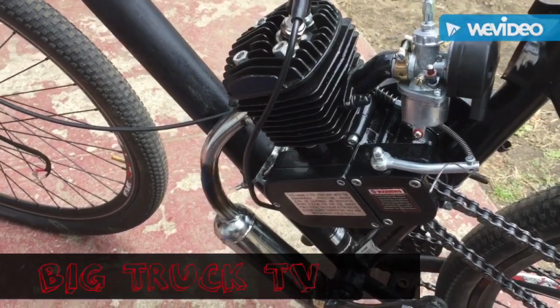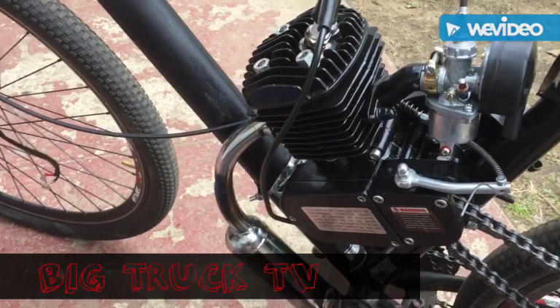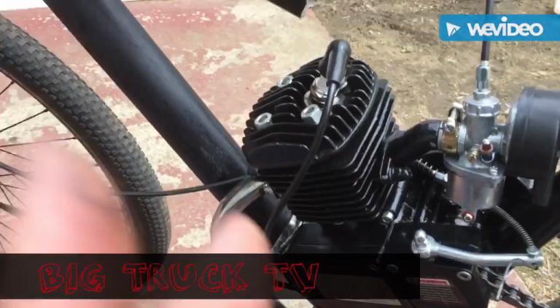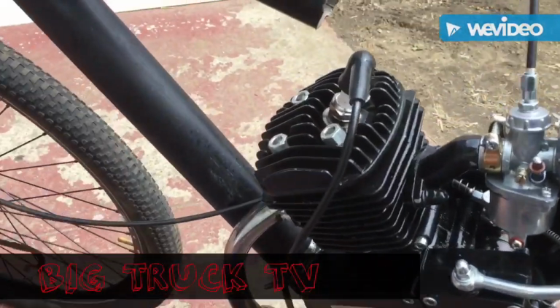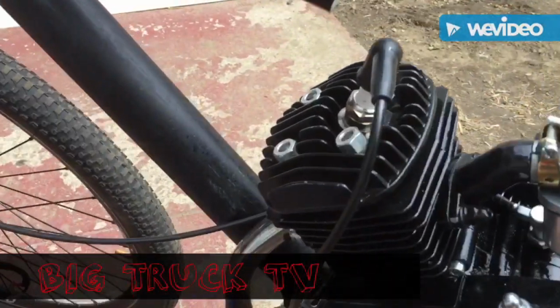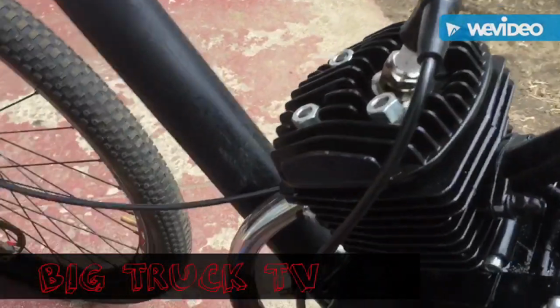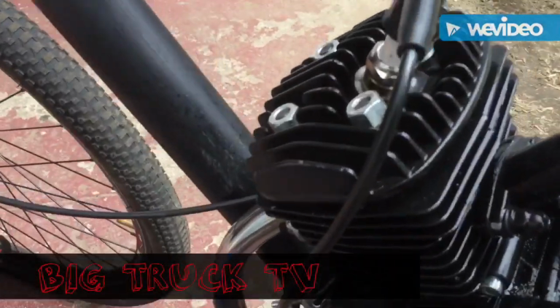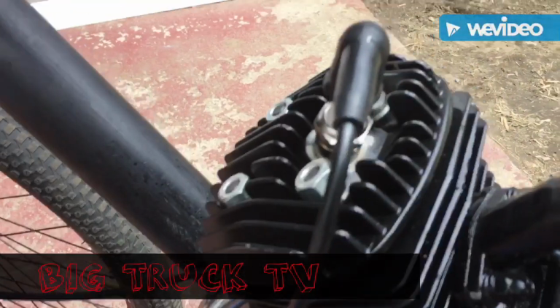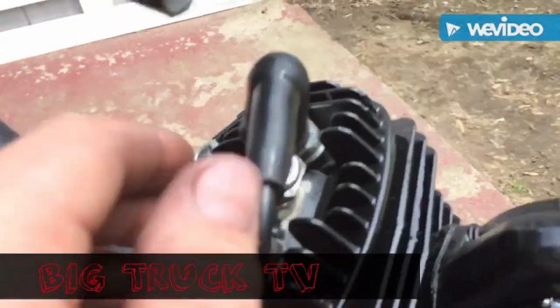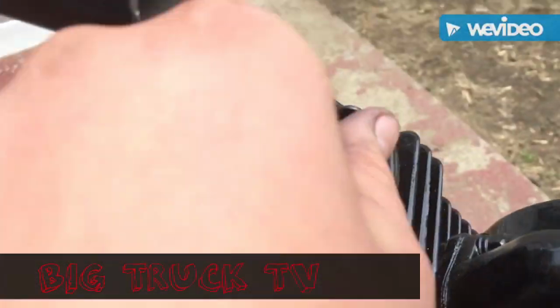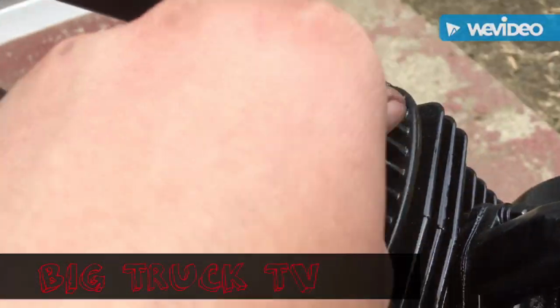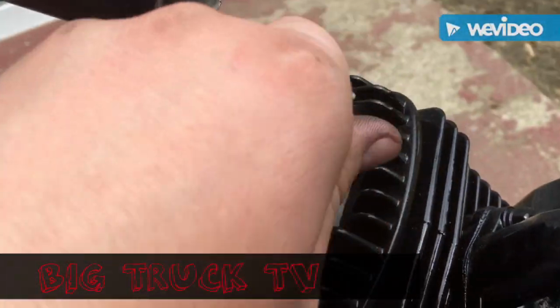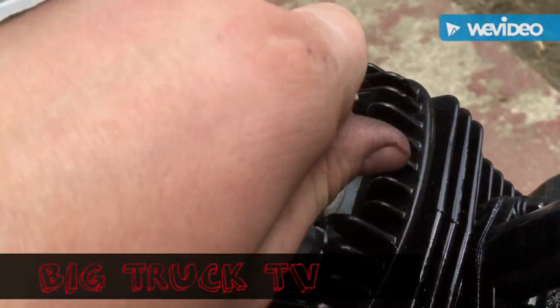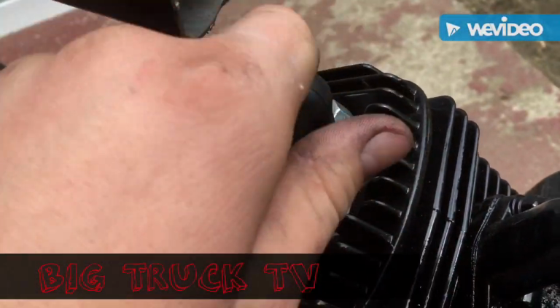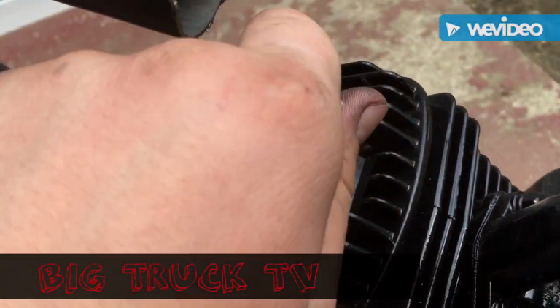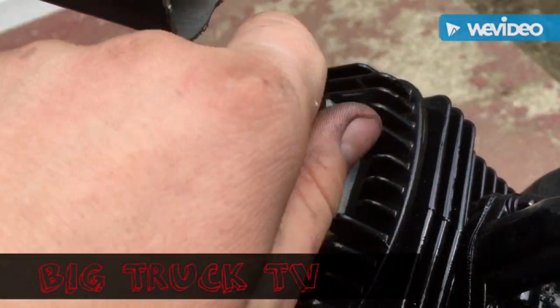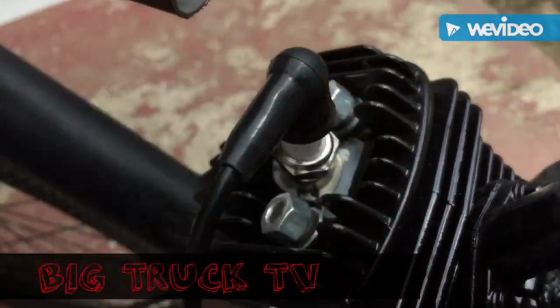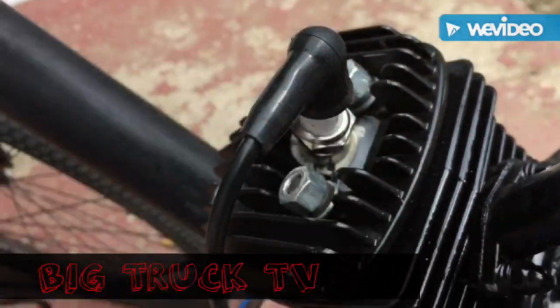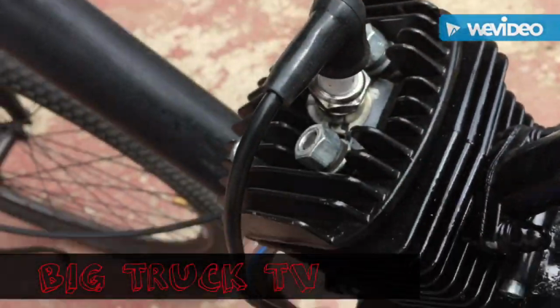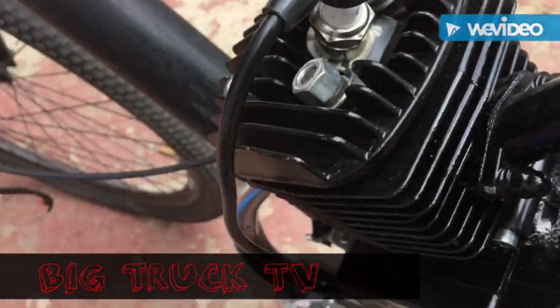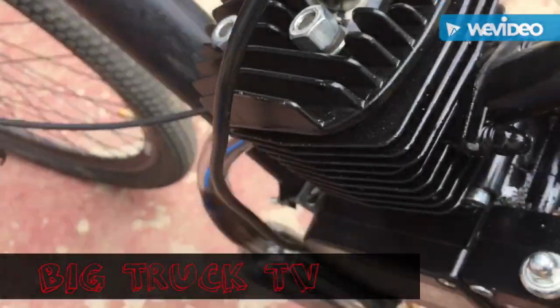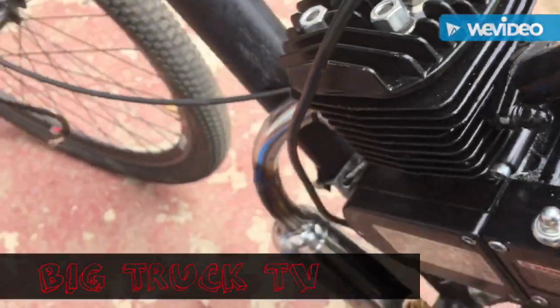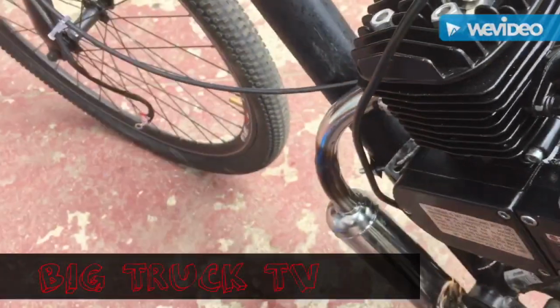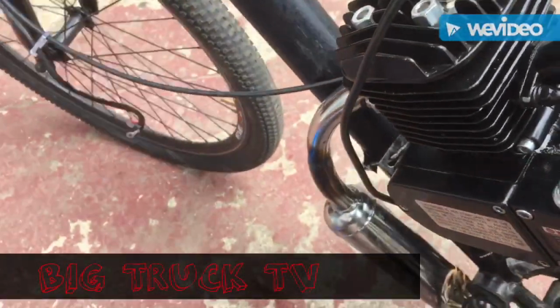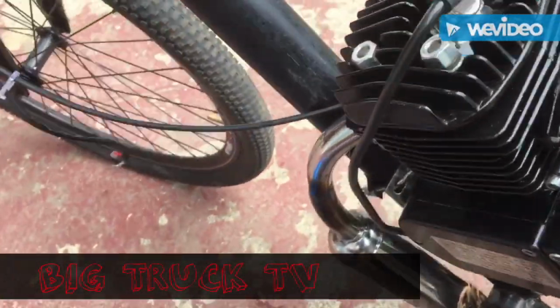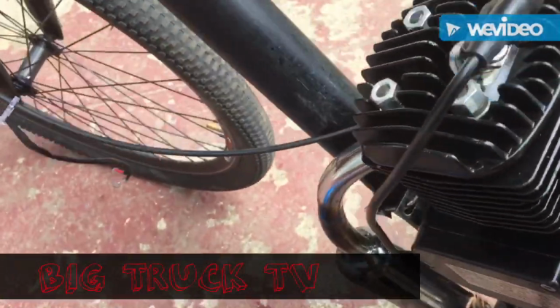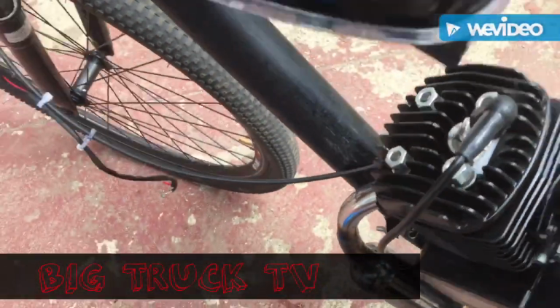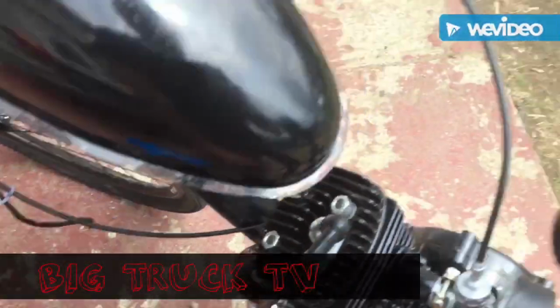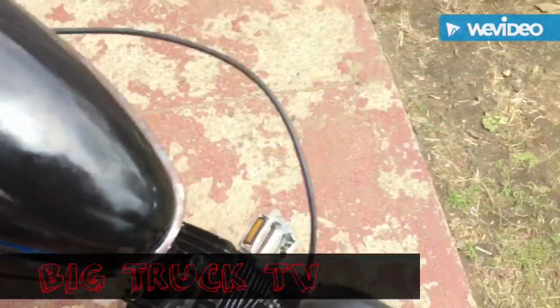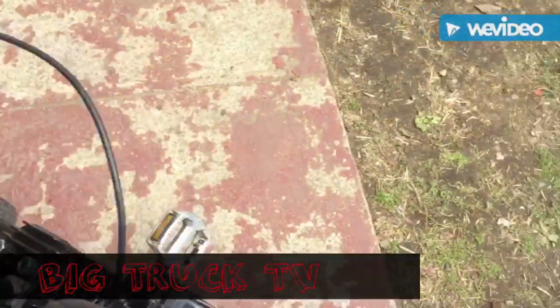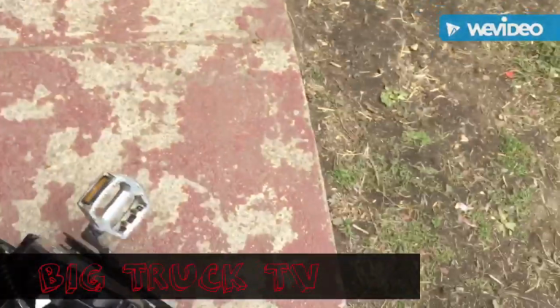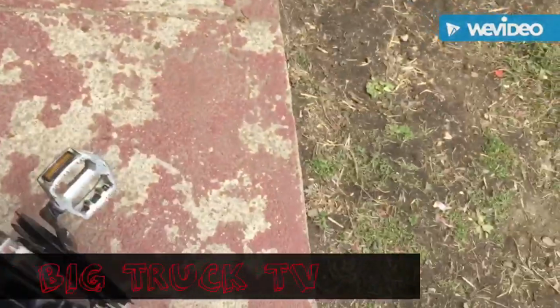Alright guys, OogtruckTV here. If you haven't seen my other video of building this, make sure you go check it out.